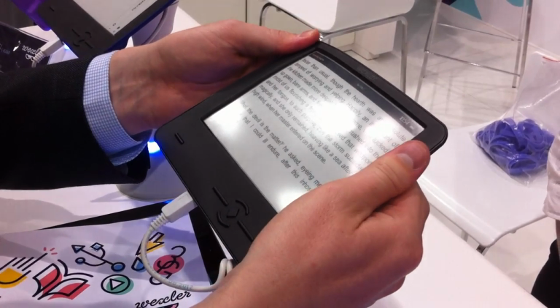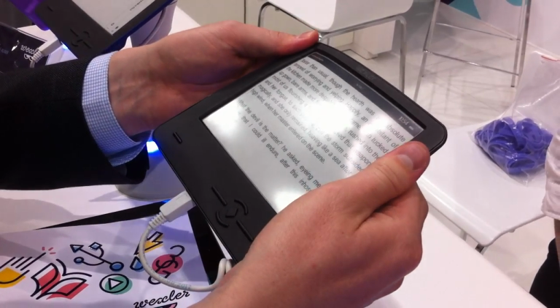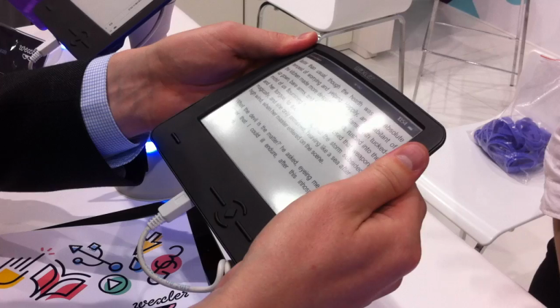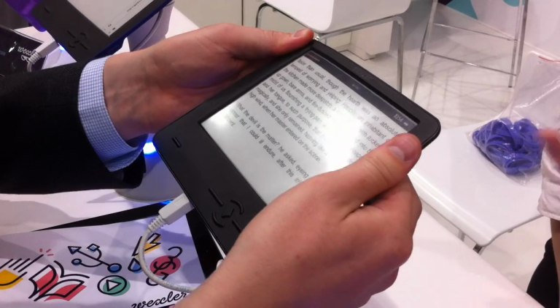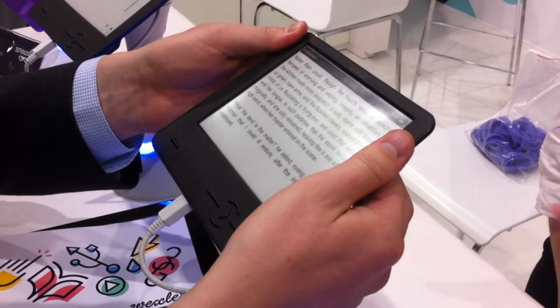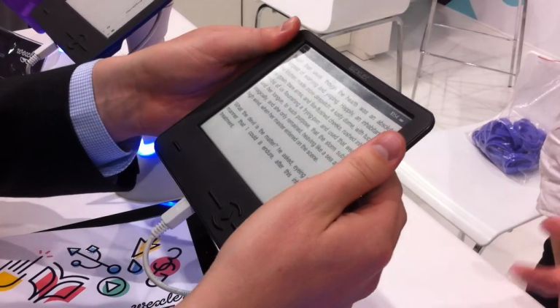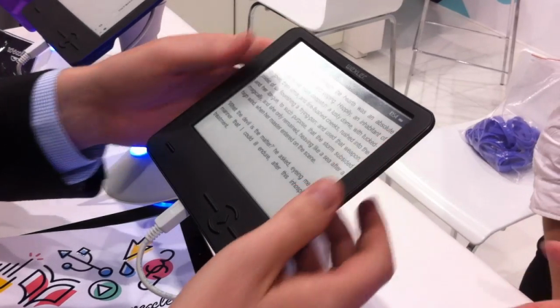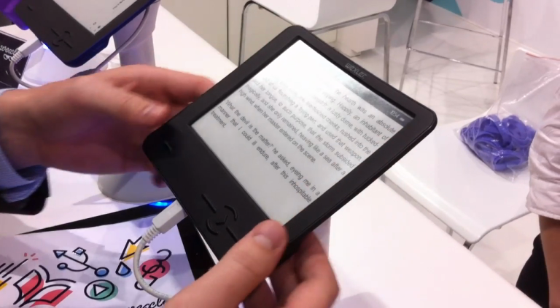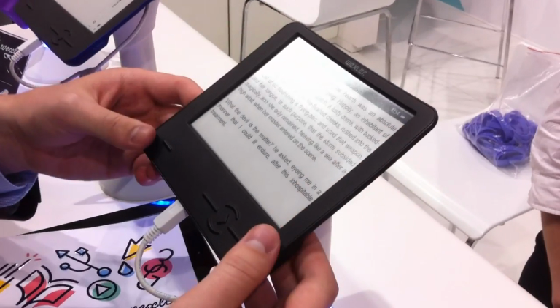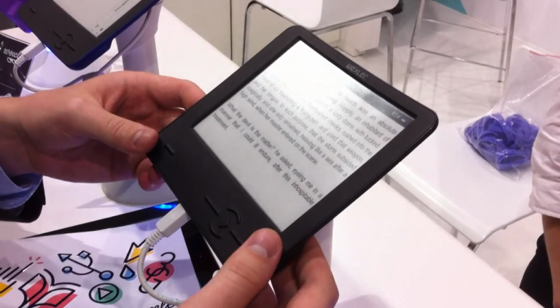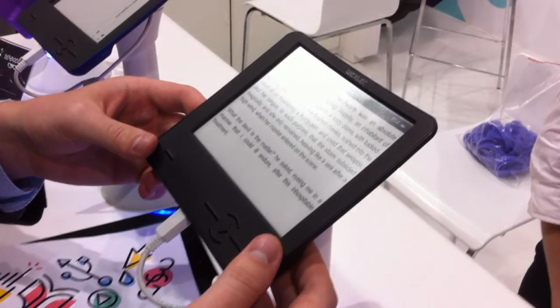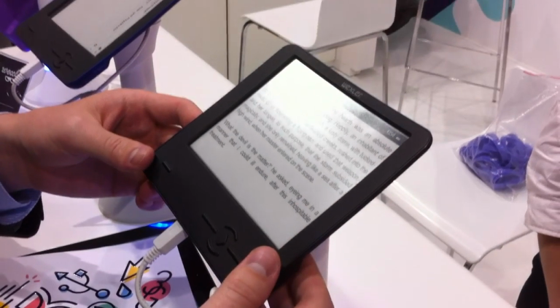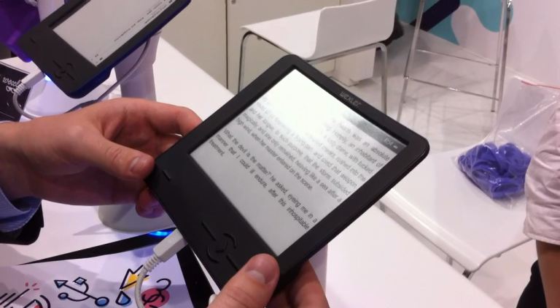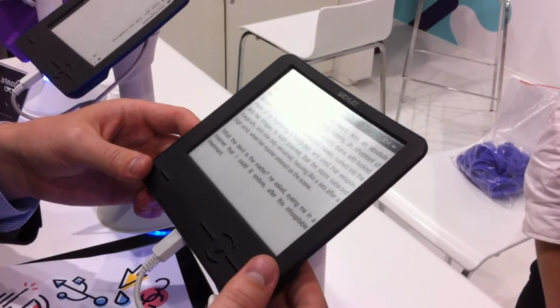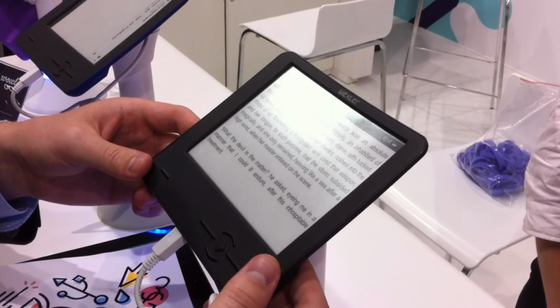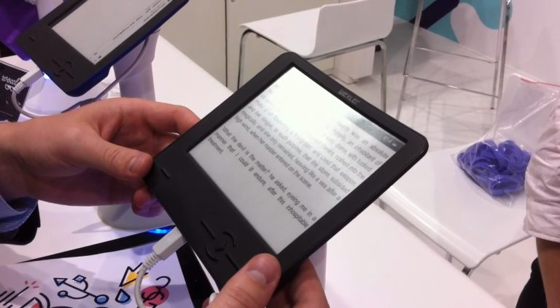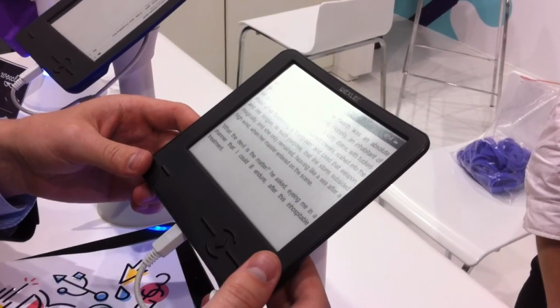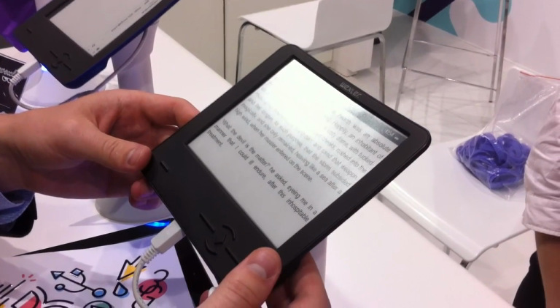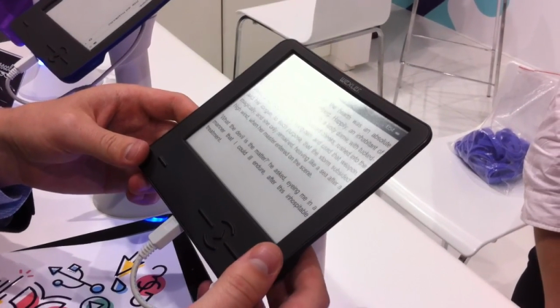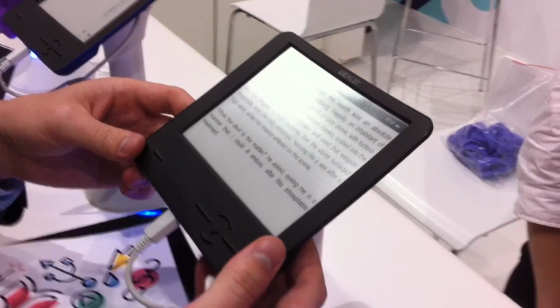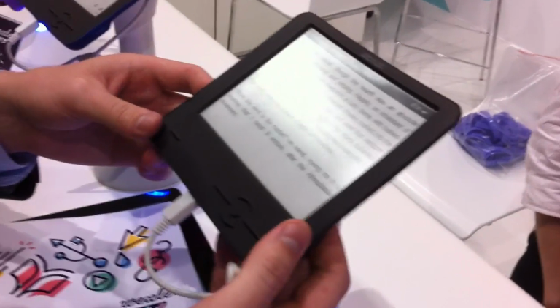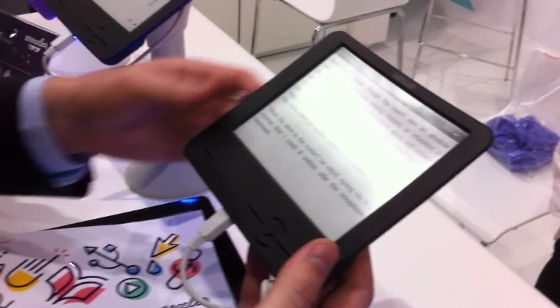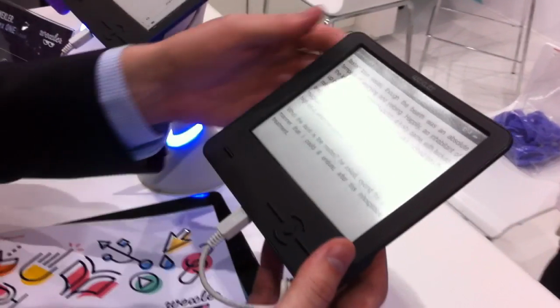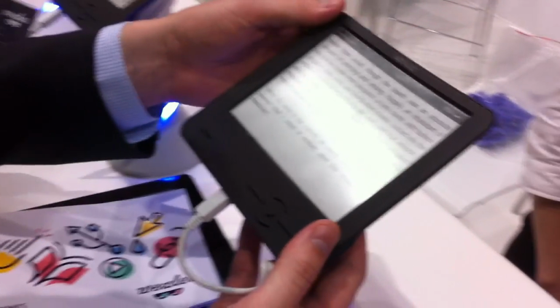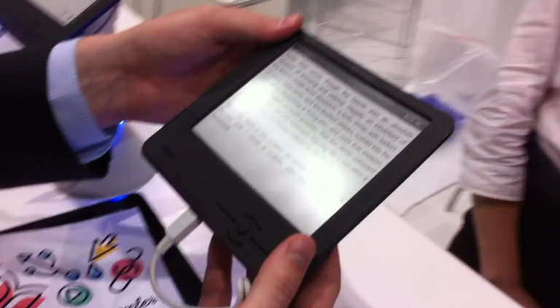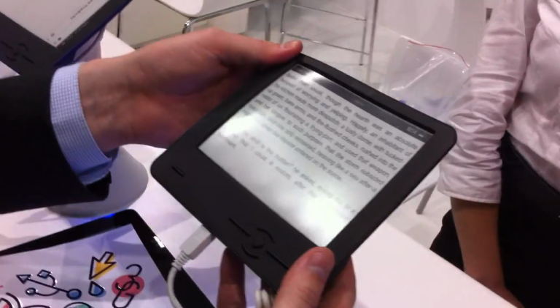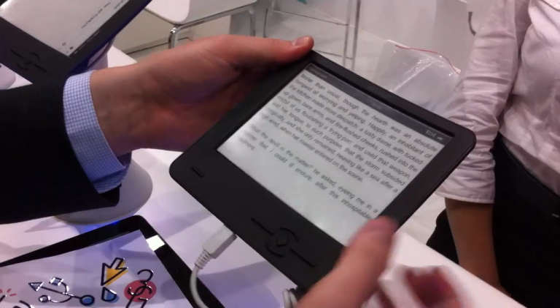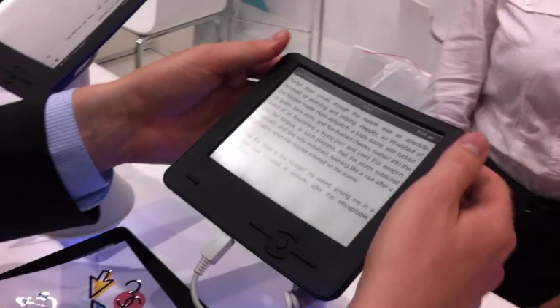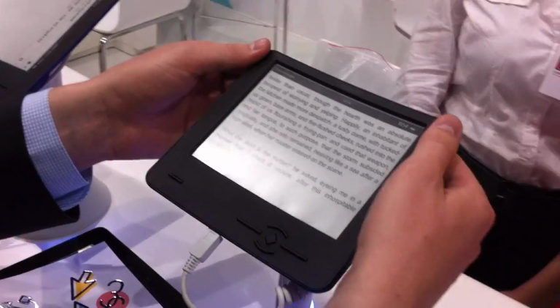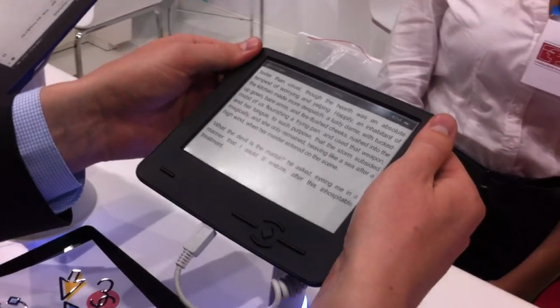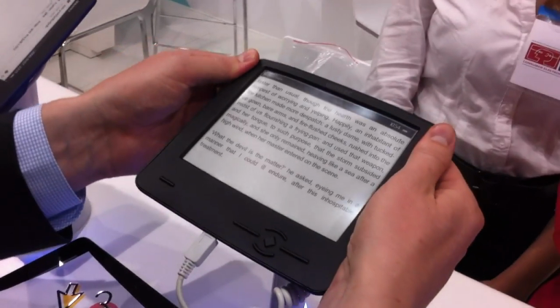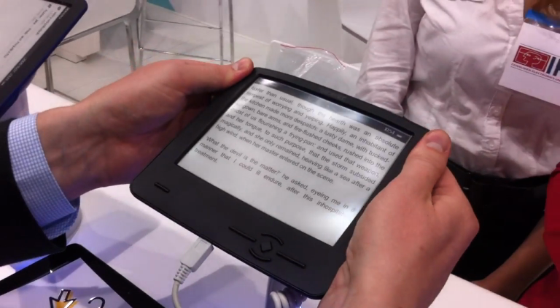And the weight because of this is just 150 grams. That is really, really nice.